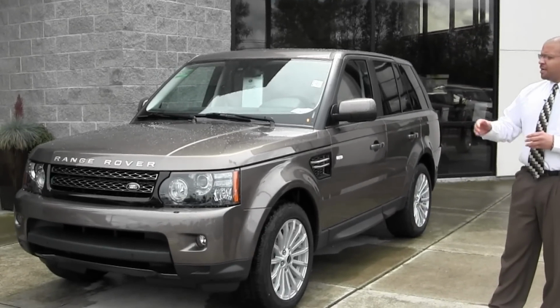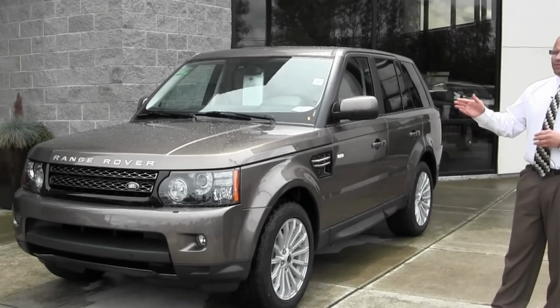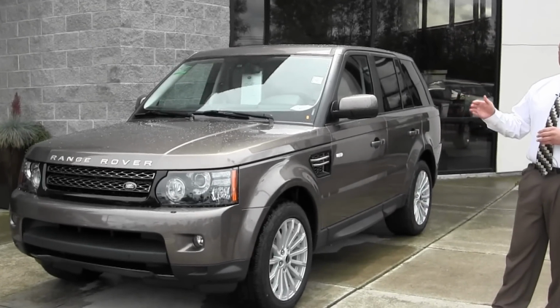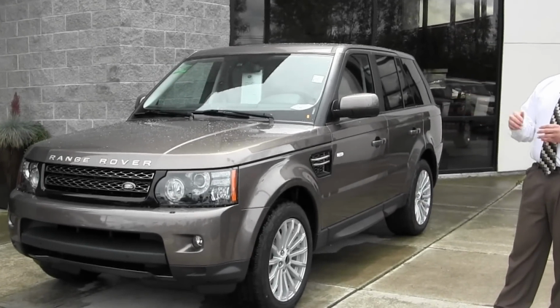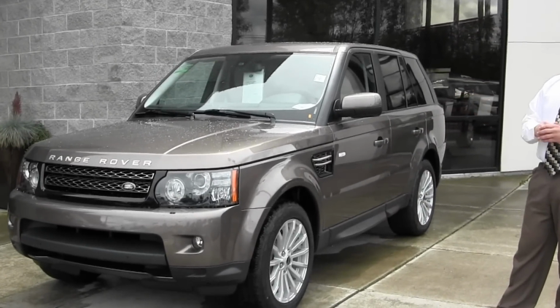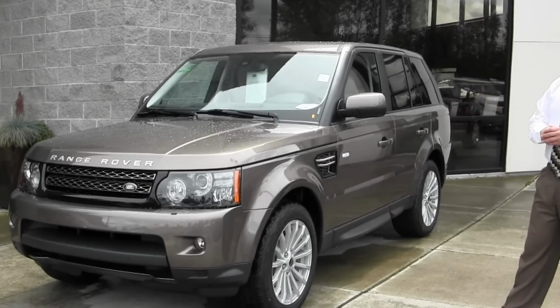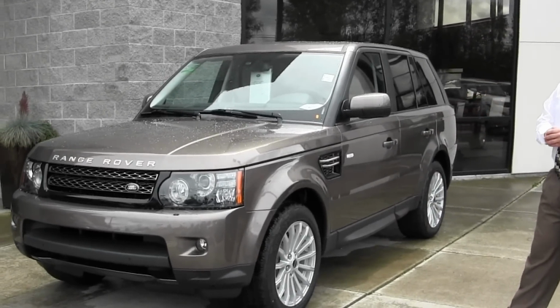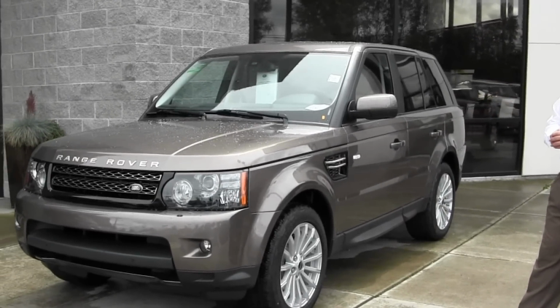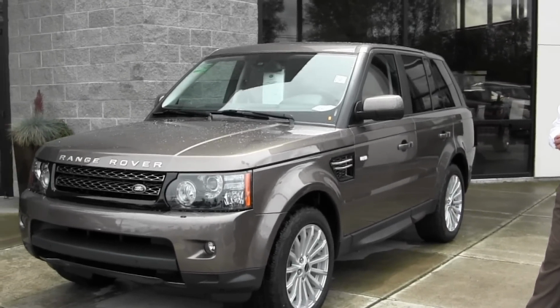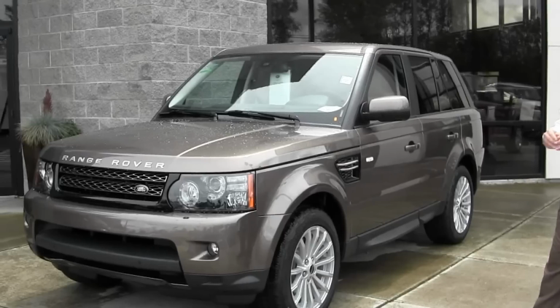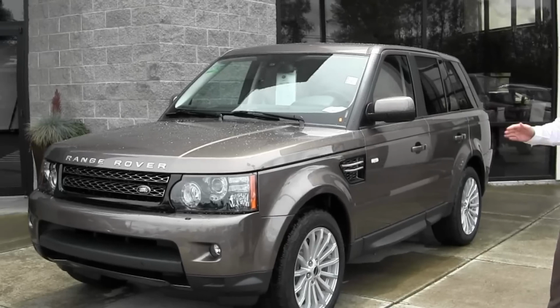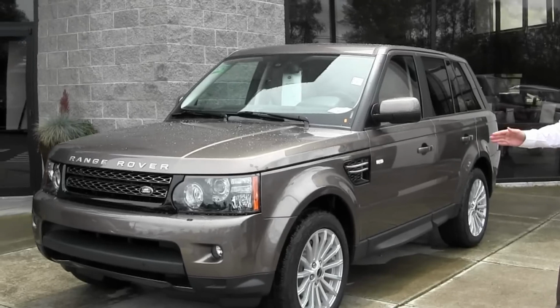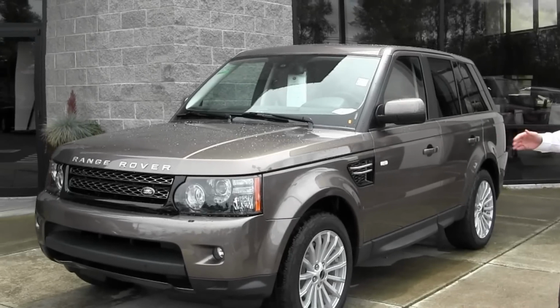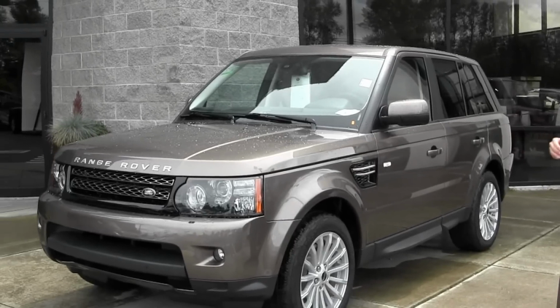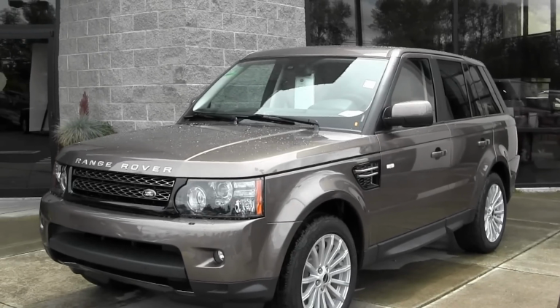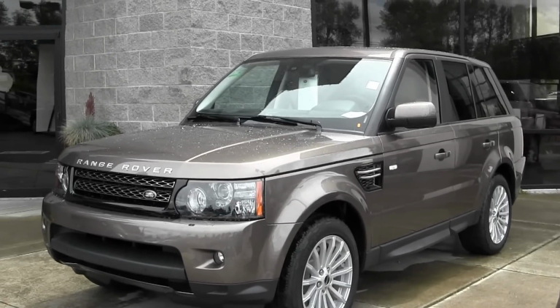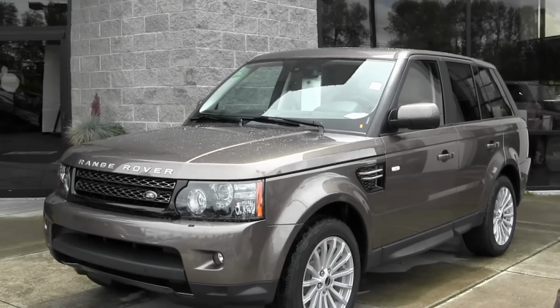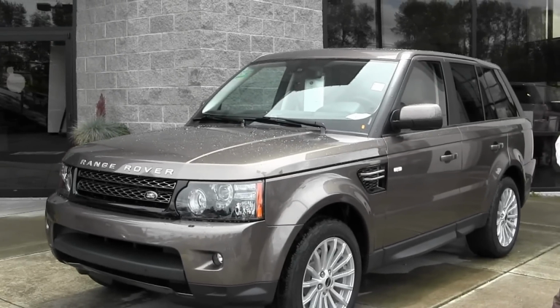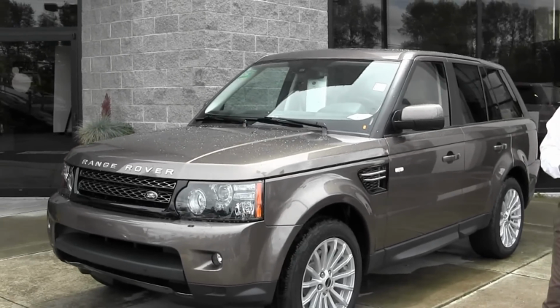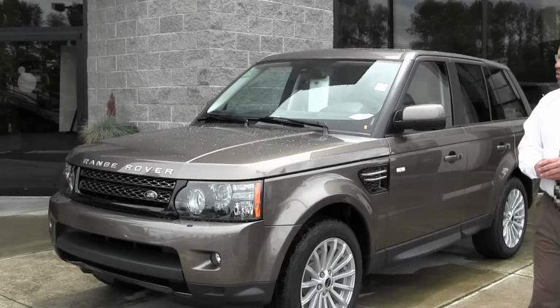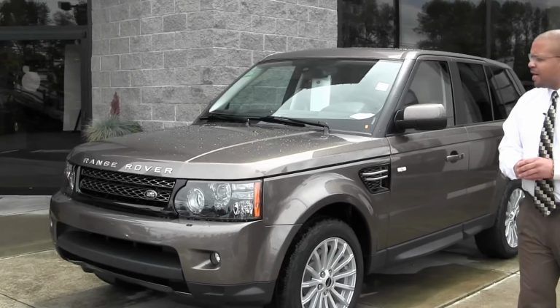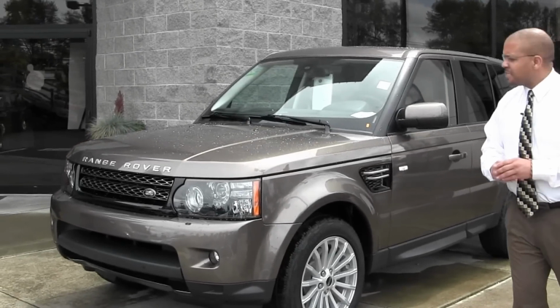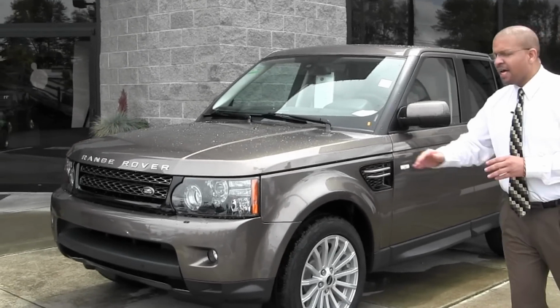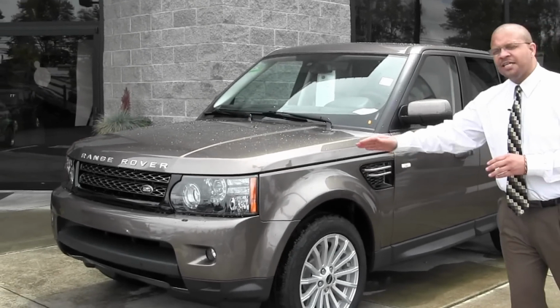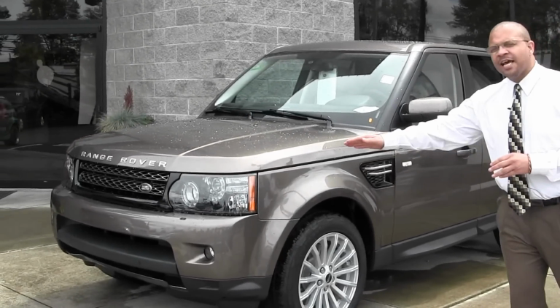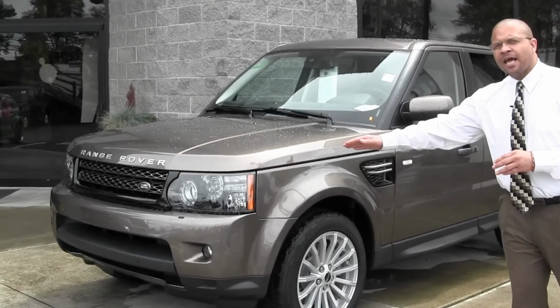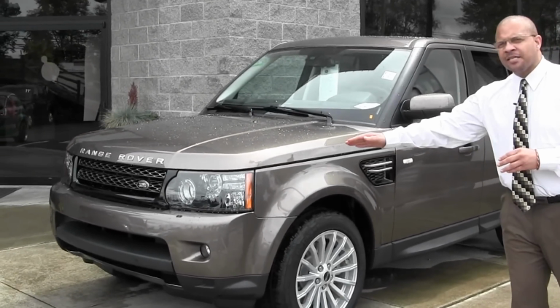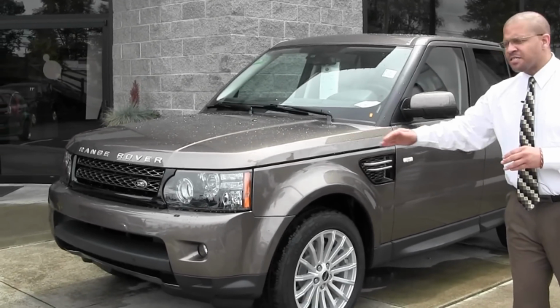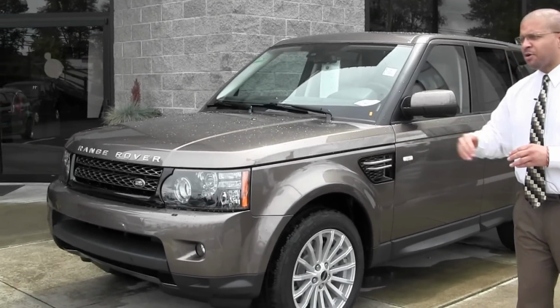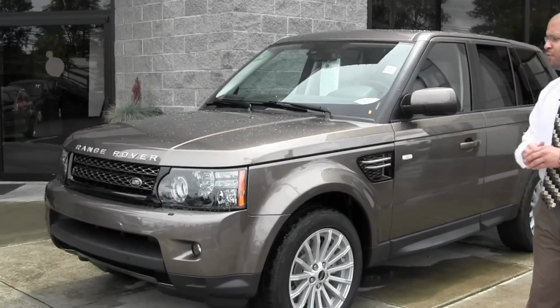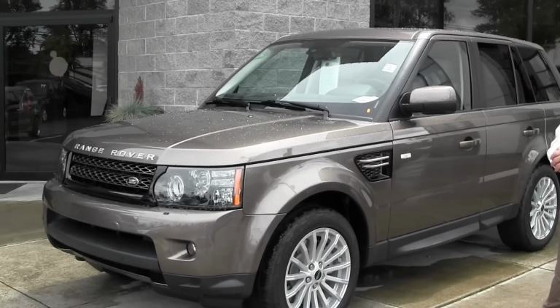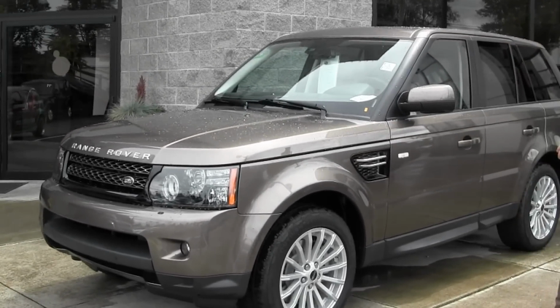The vehicle is Narvik Bronze in color. It comes with 20-inch wheels, and it also has the LED headlighting system on the vehicle.